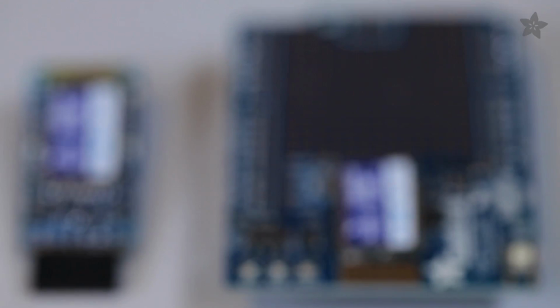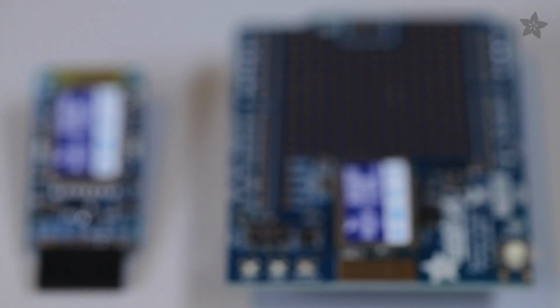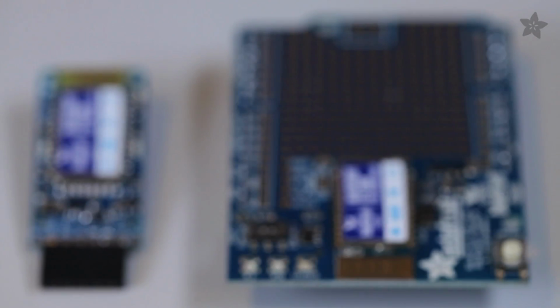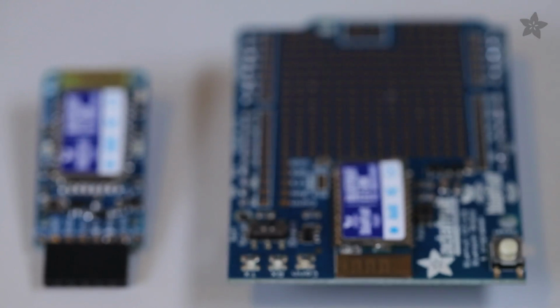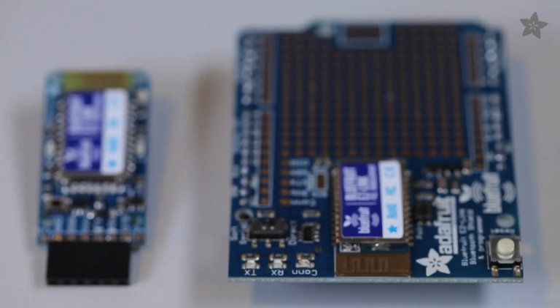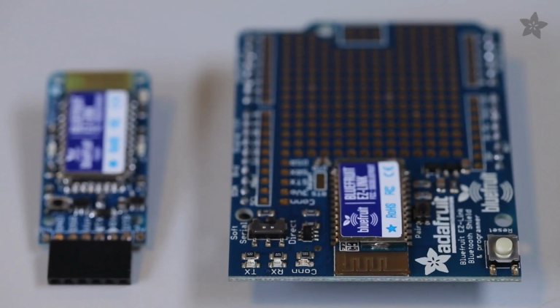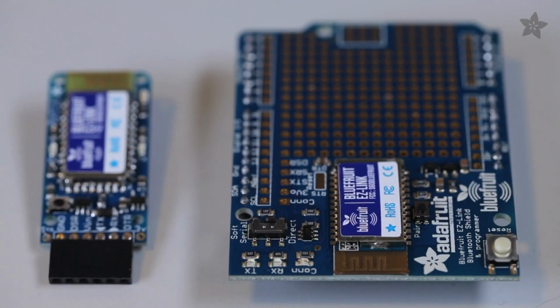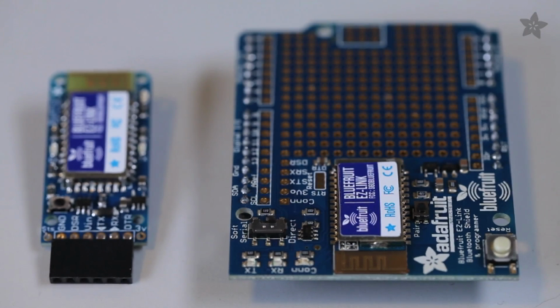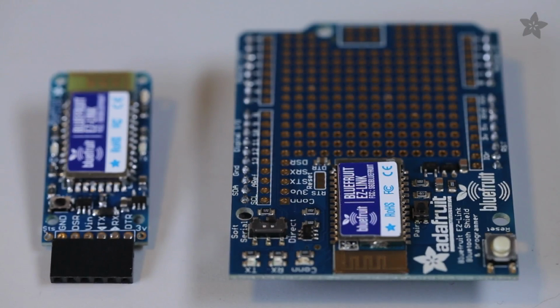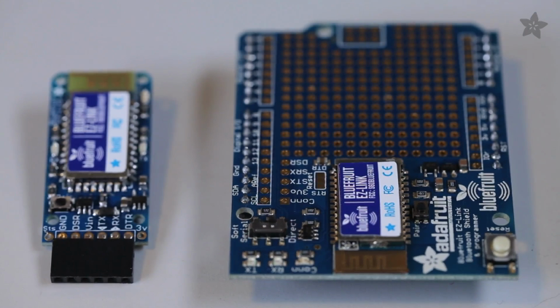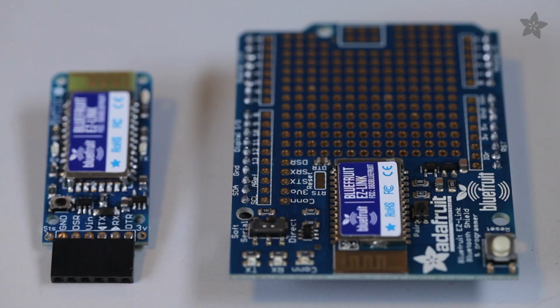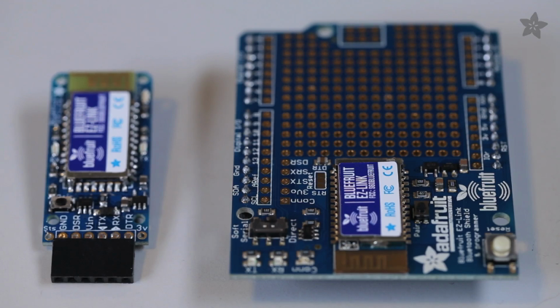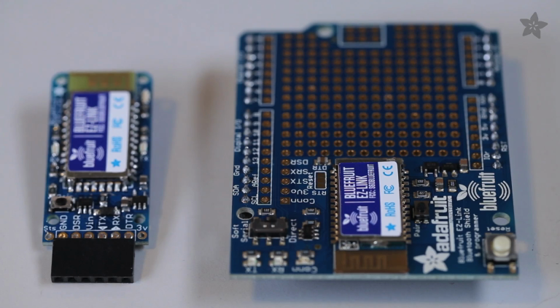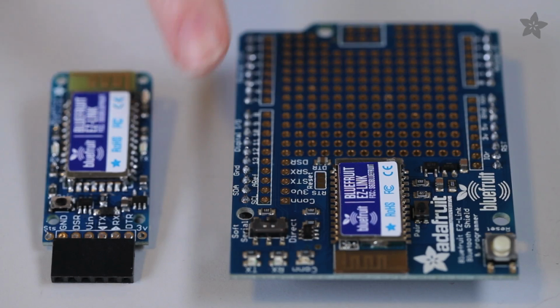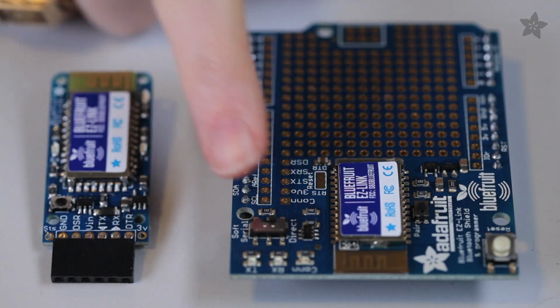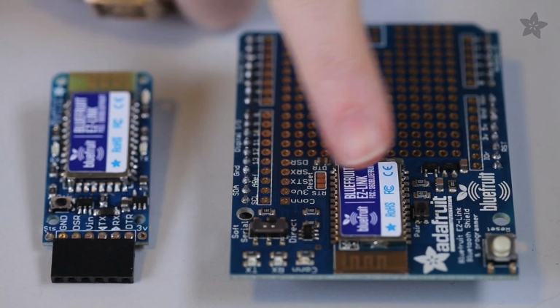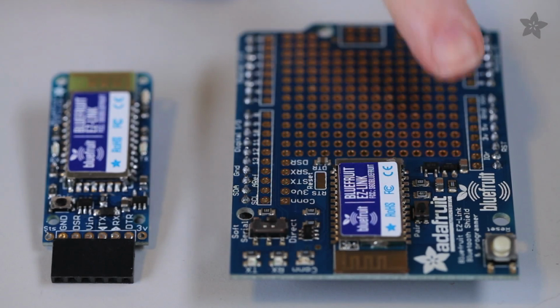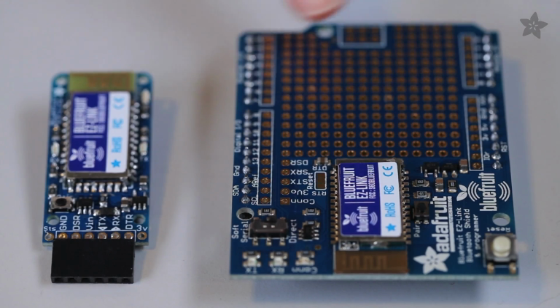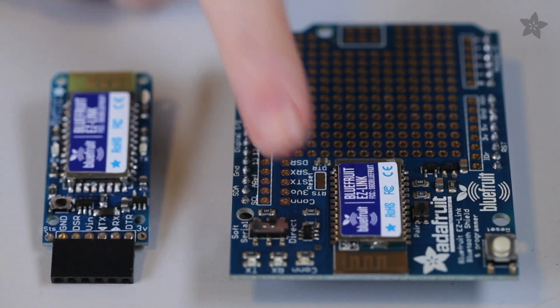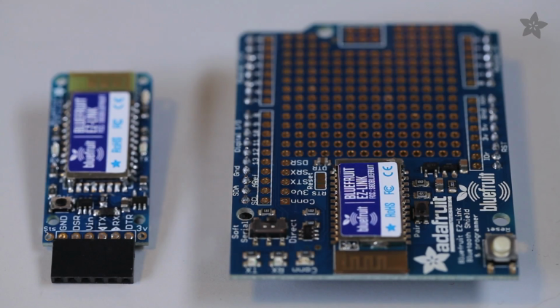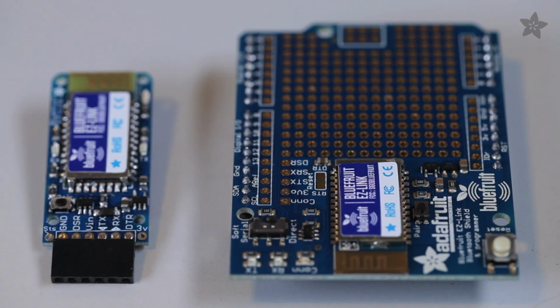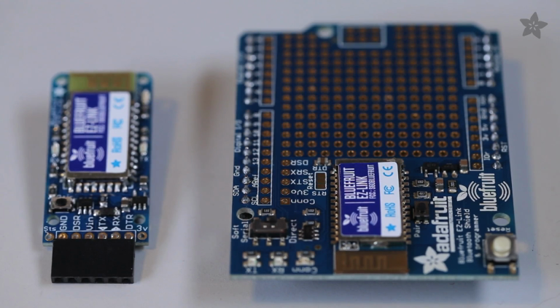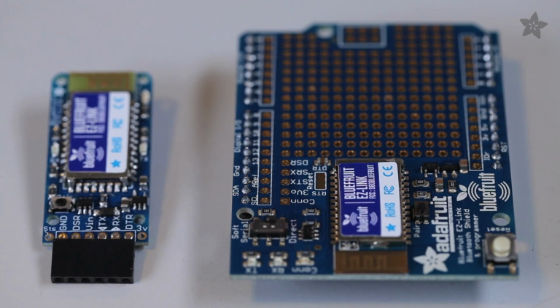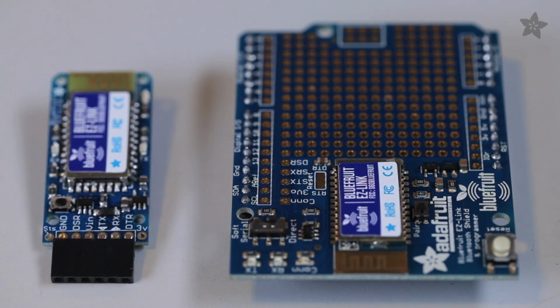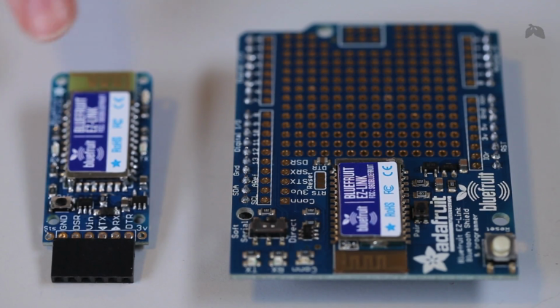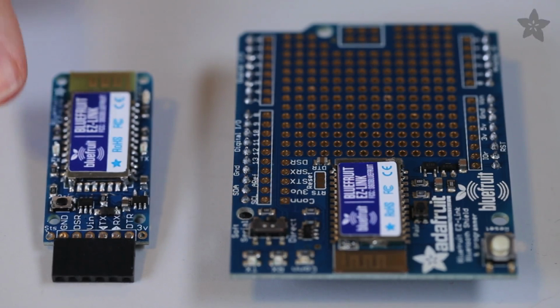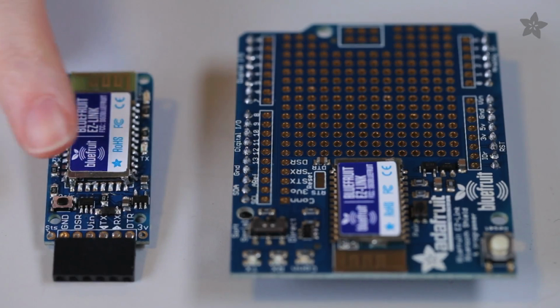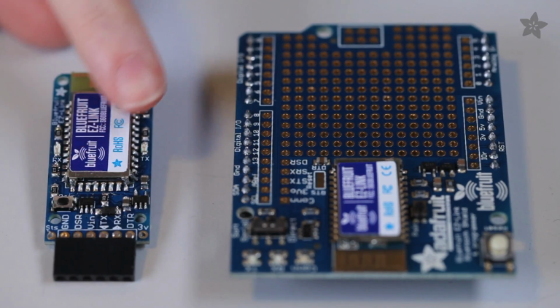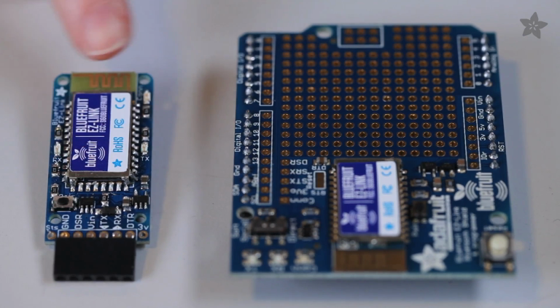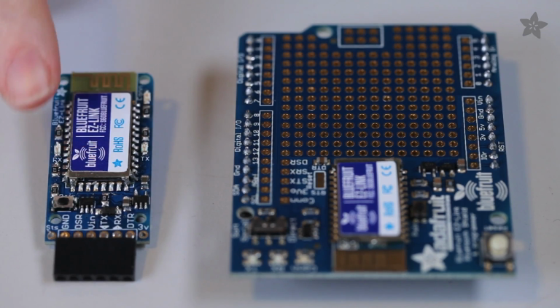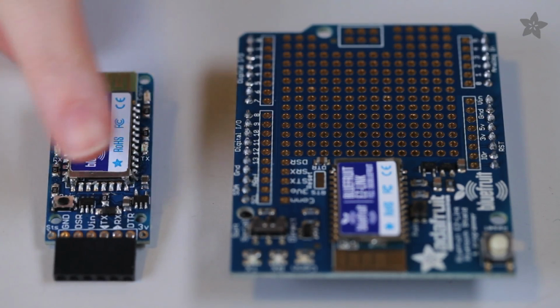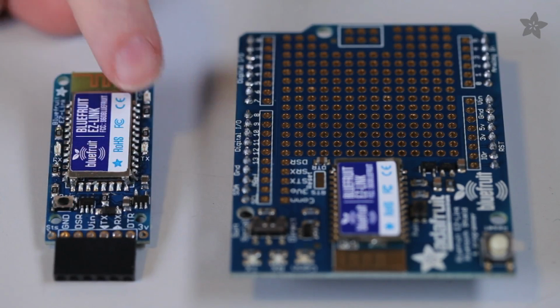The Bluefruit EasyLink comes in two flavors. We've got a larger Arduino shield form factor, as well as a small general purpose breakout.